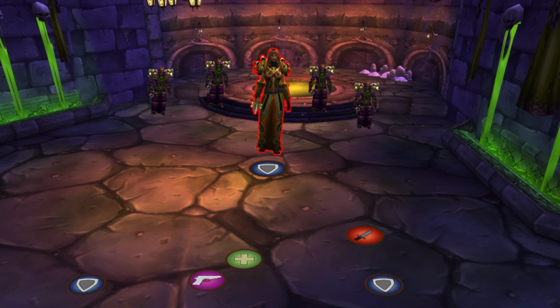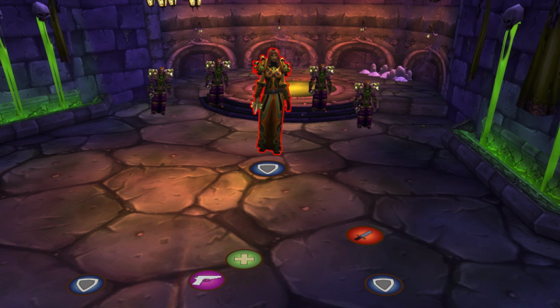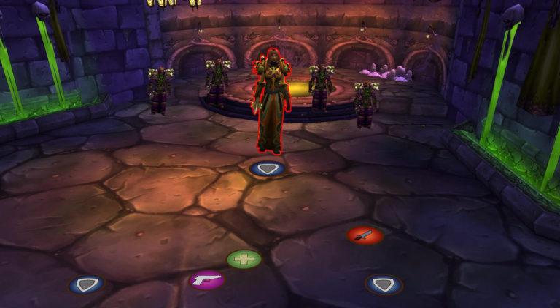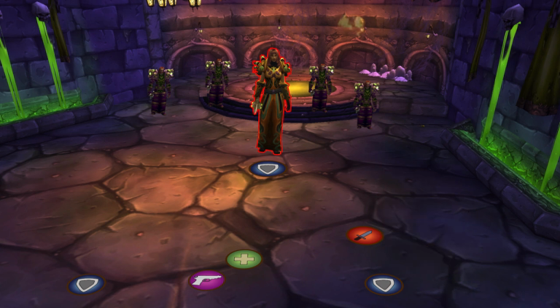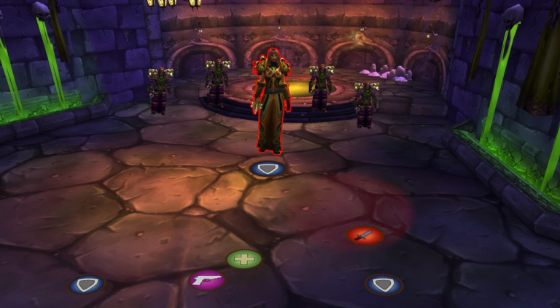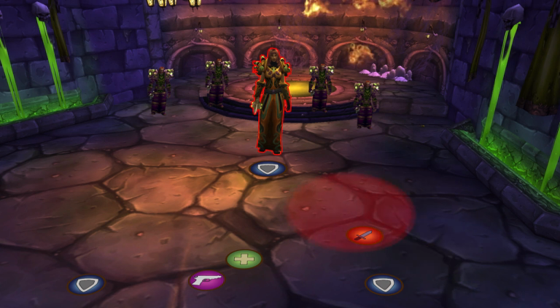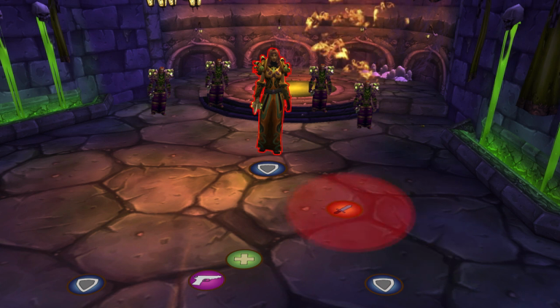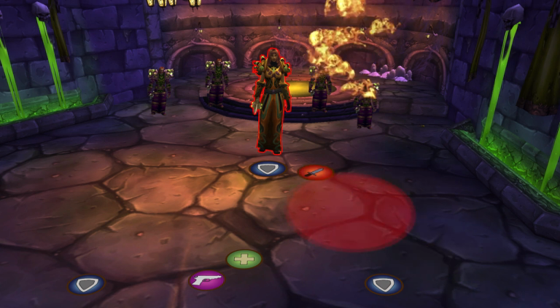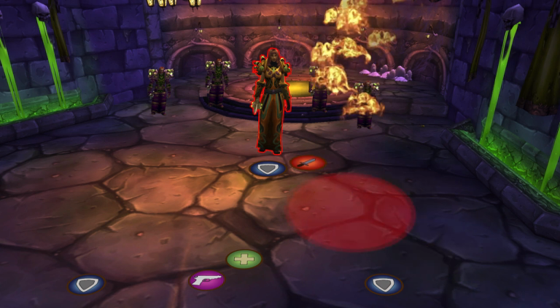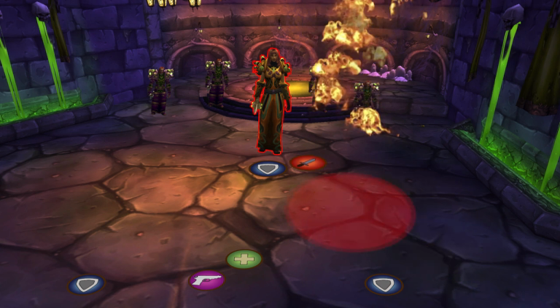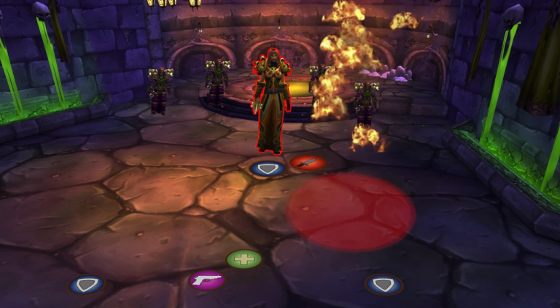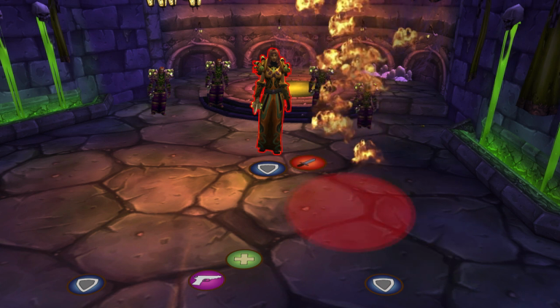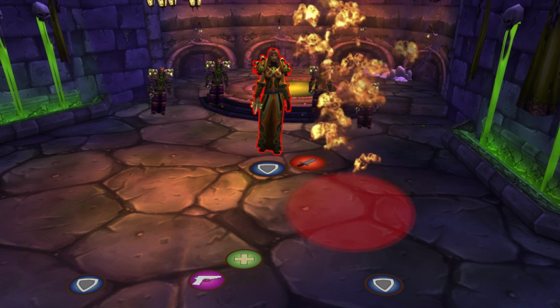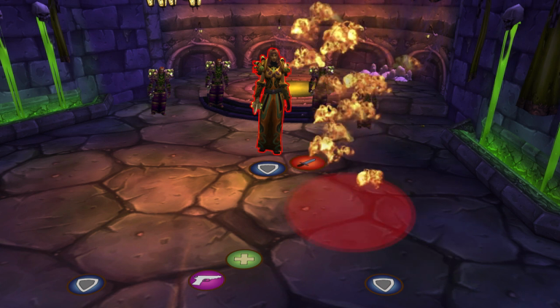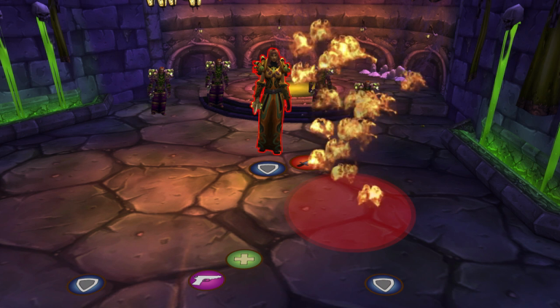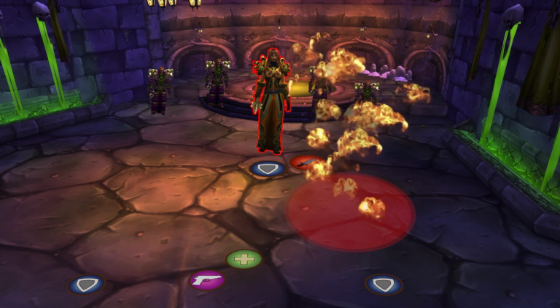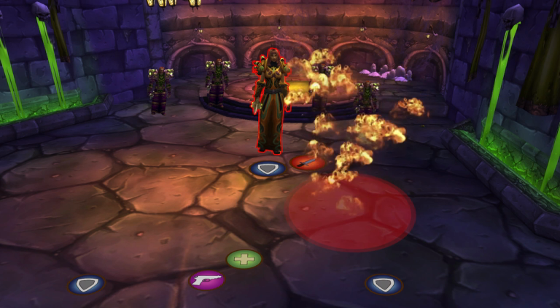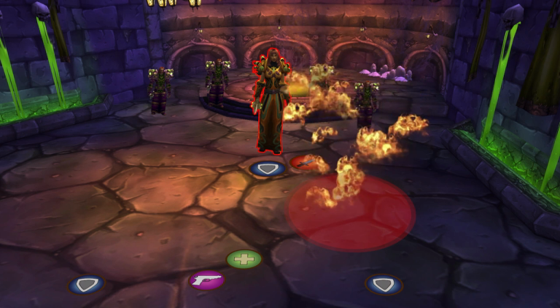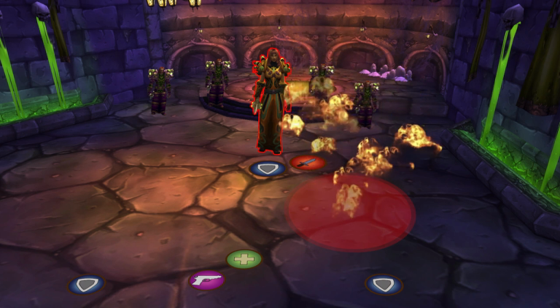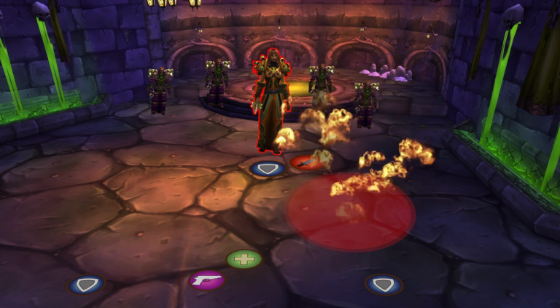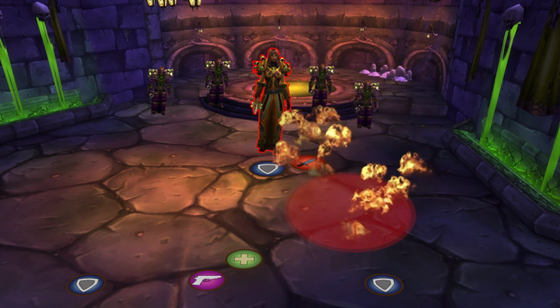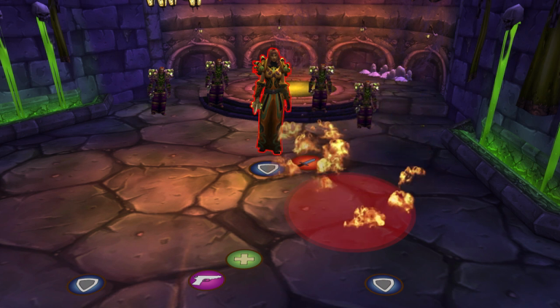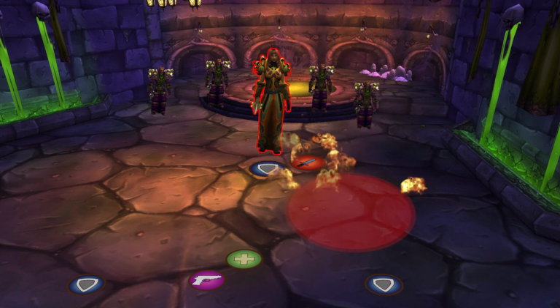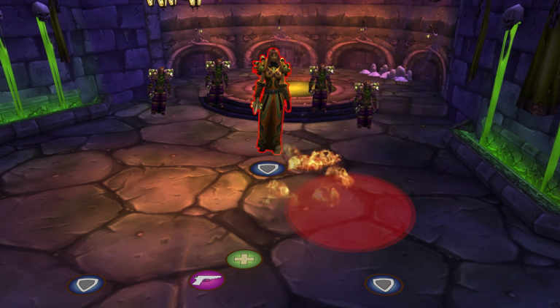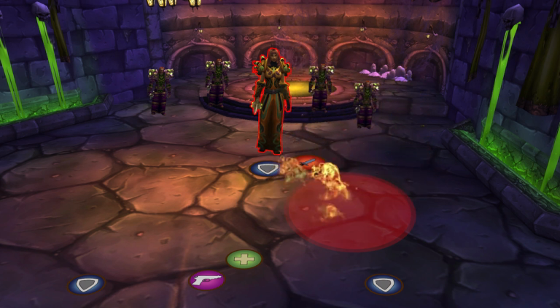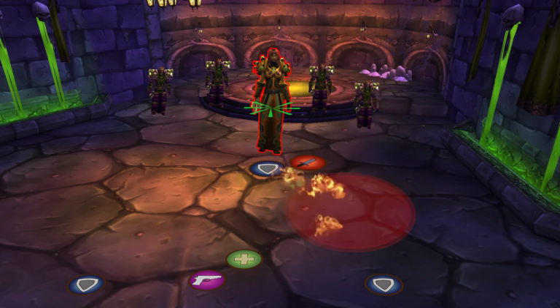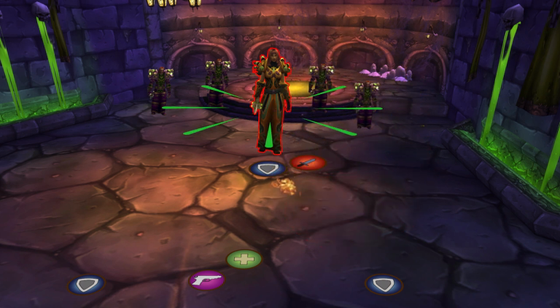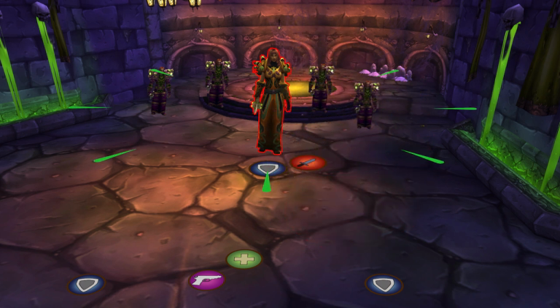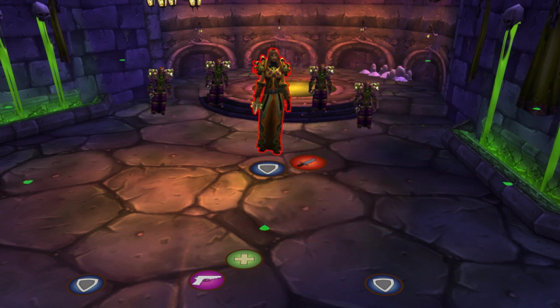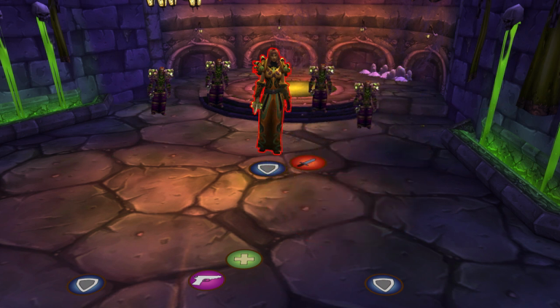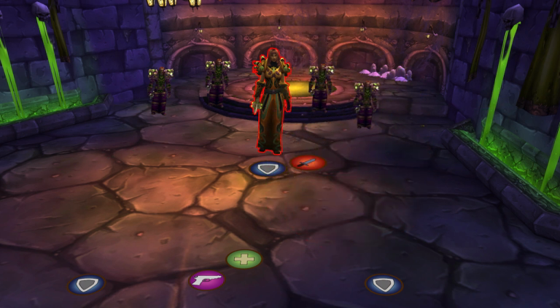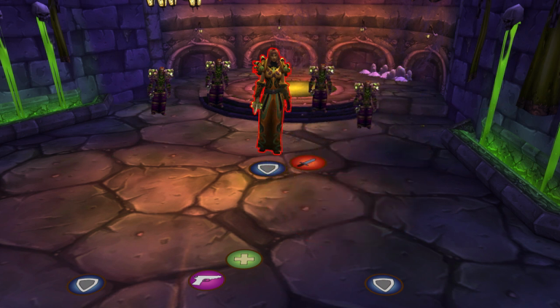The boss does a Rain of Fire ability — move out of that. Also a poison volley; you can cleanse this.